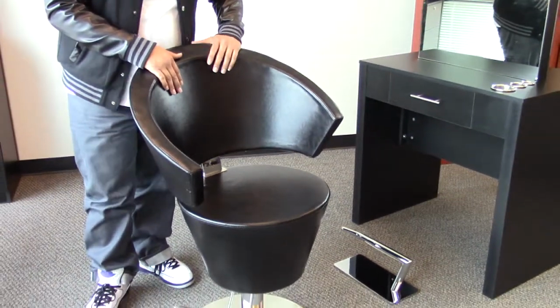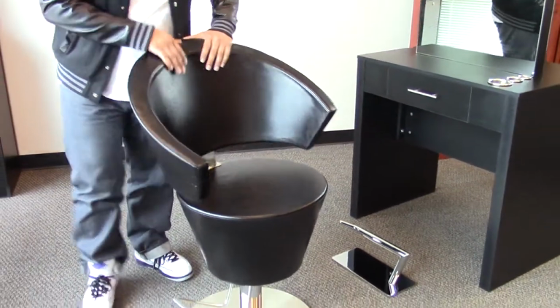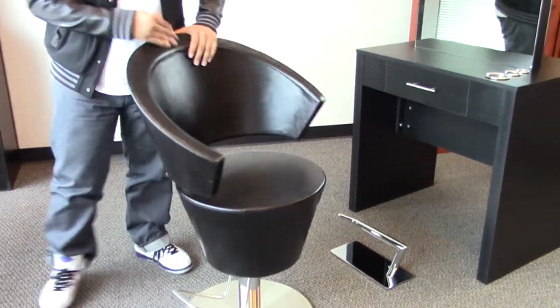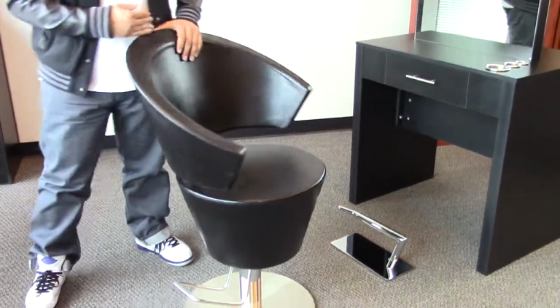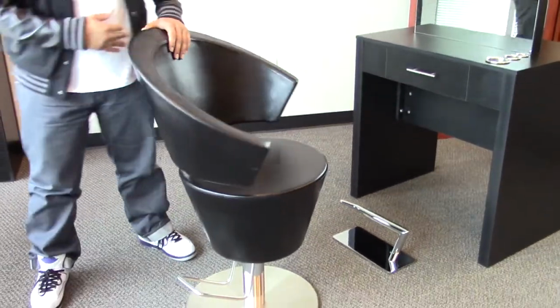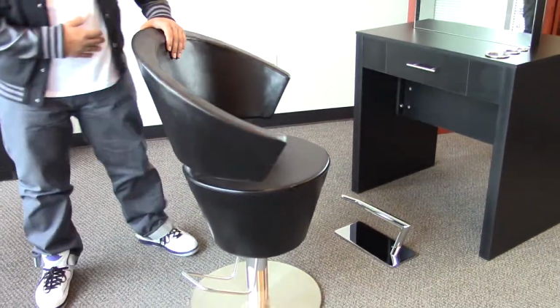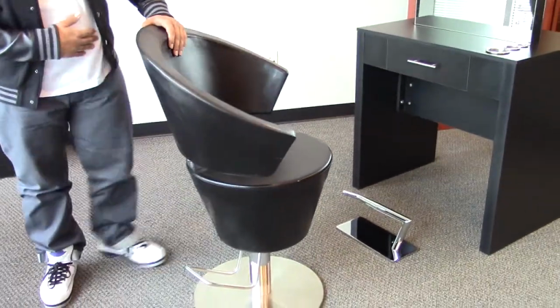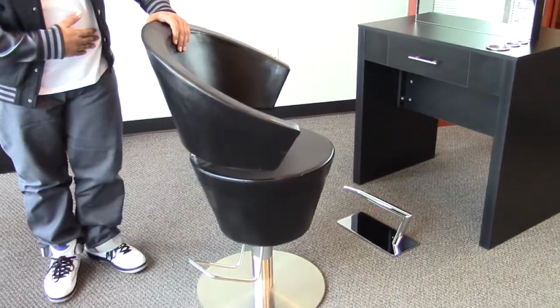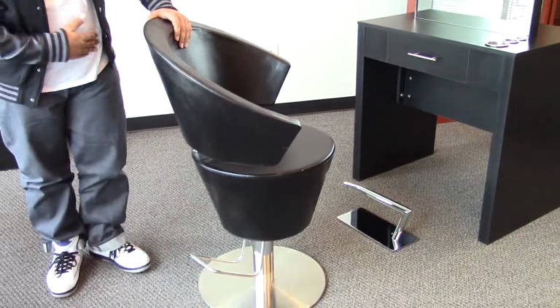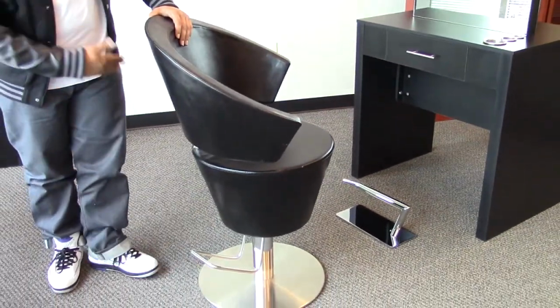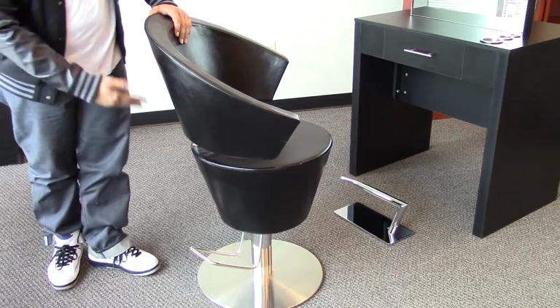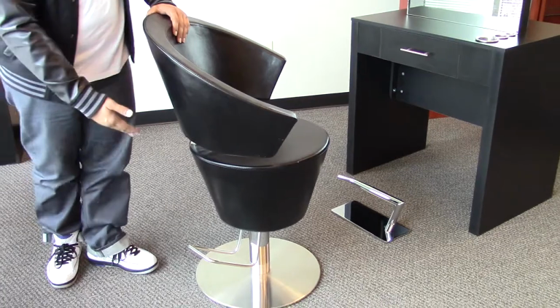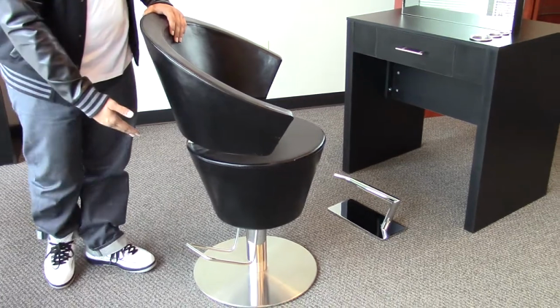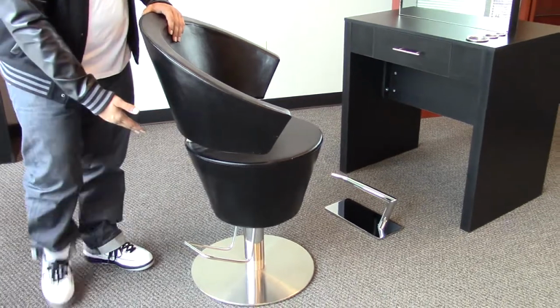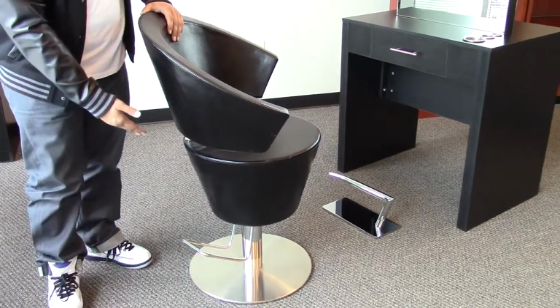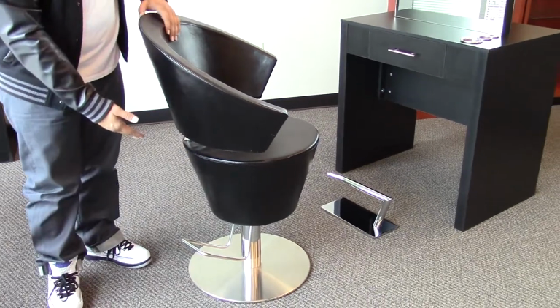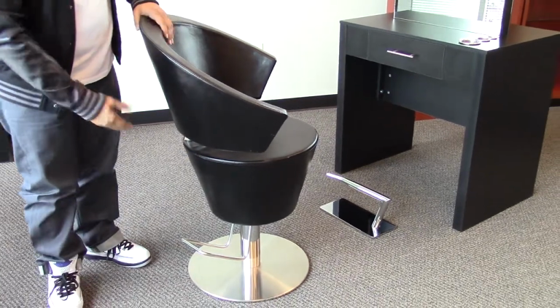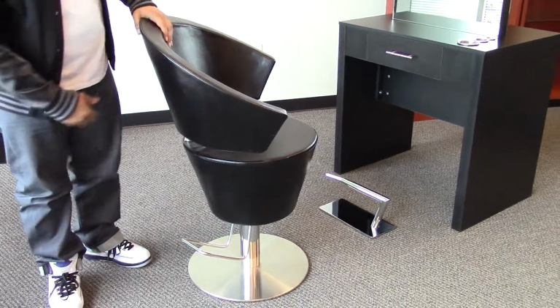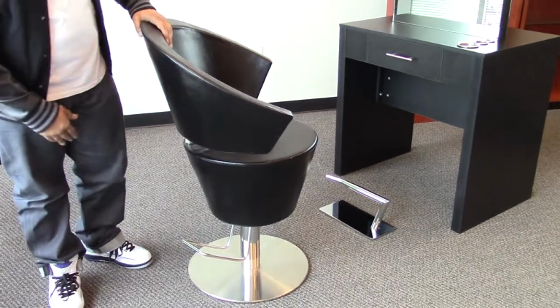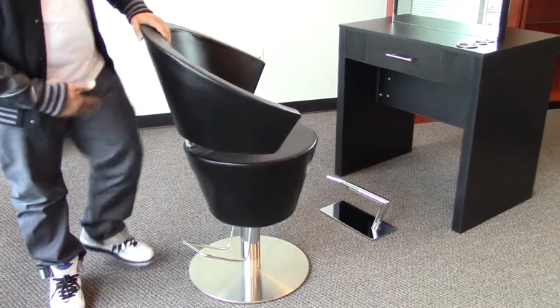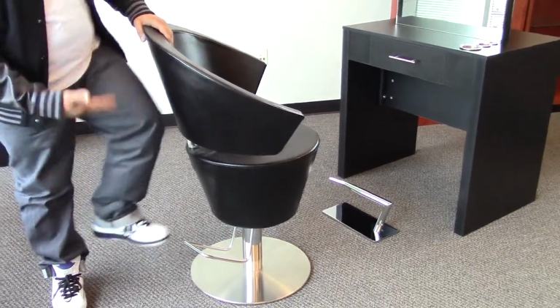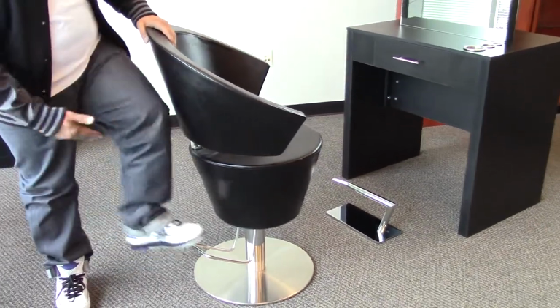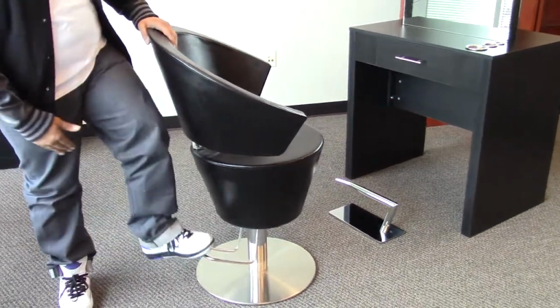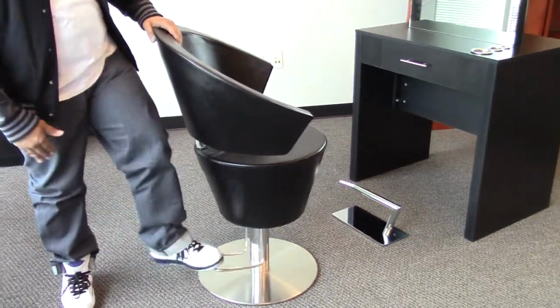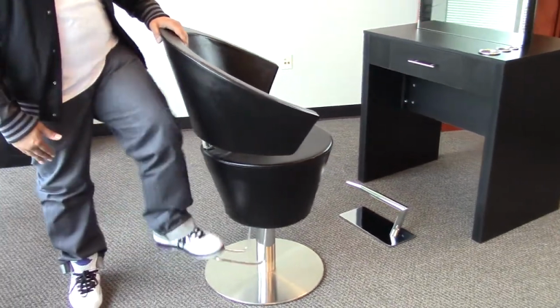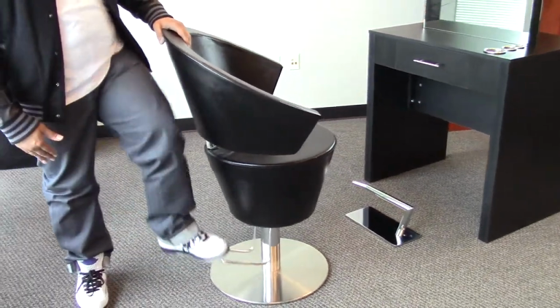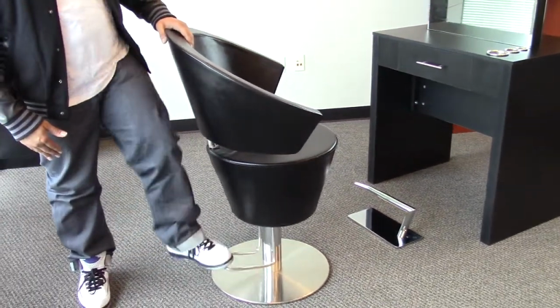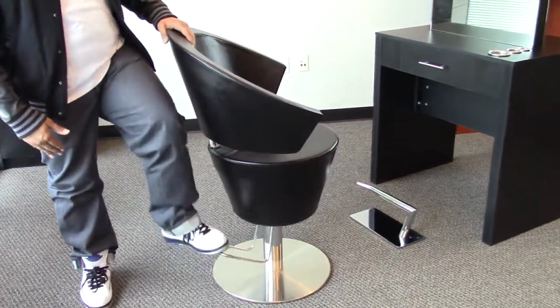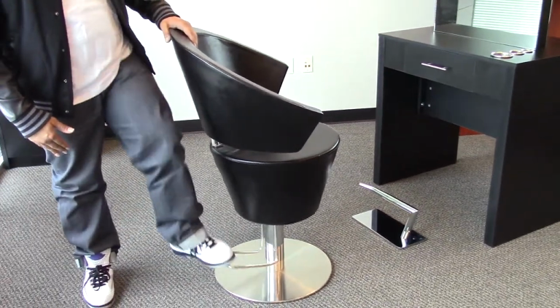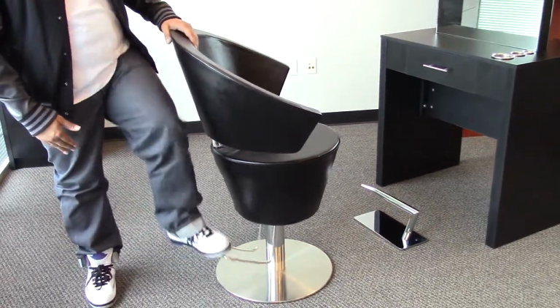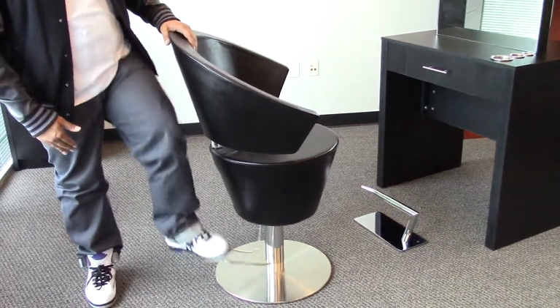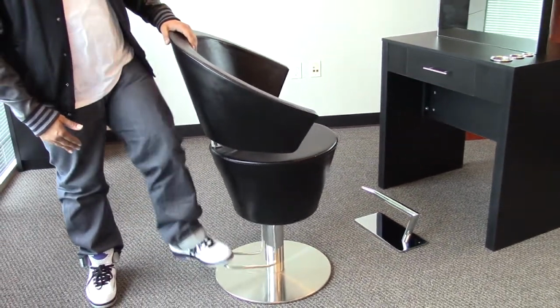With this chair you get the stainless disc base and our standard pump that holds up to 250 pounds.